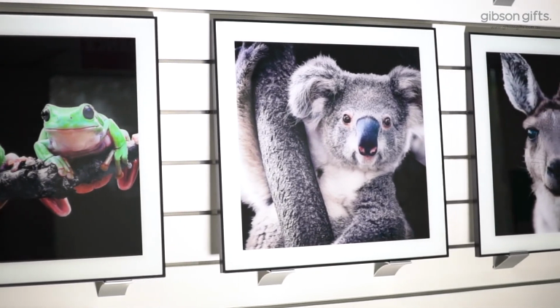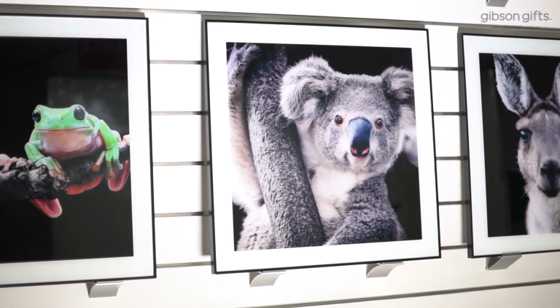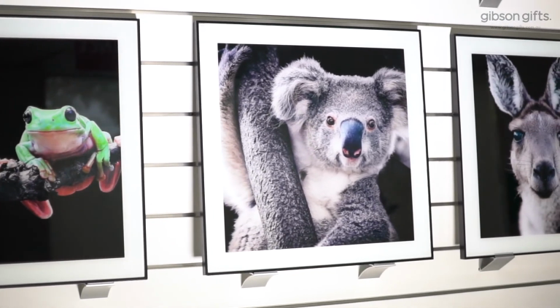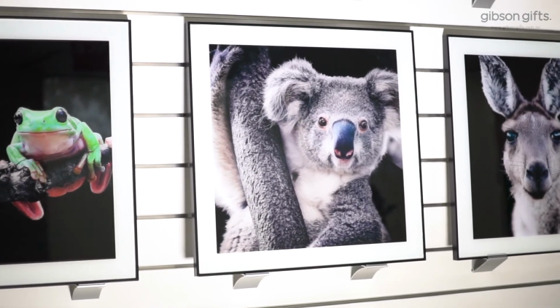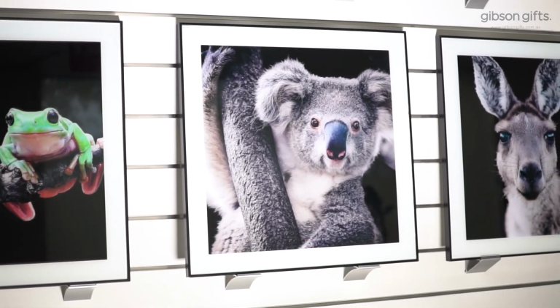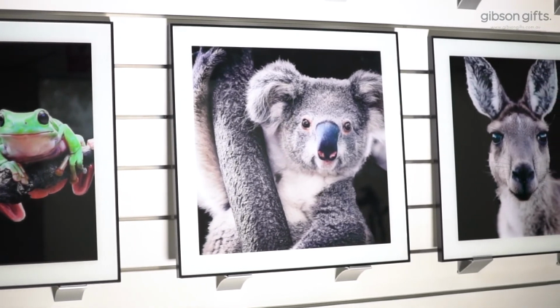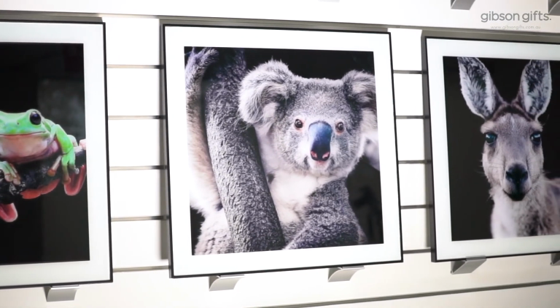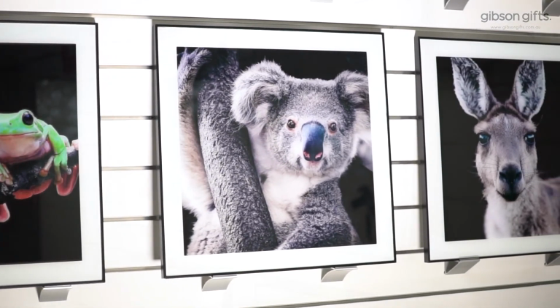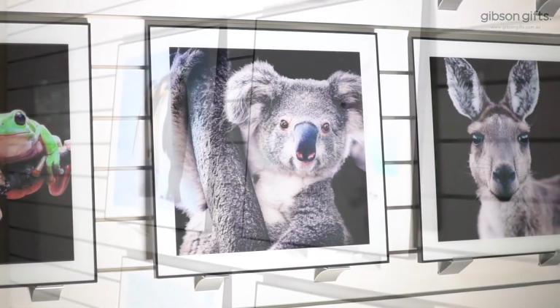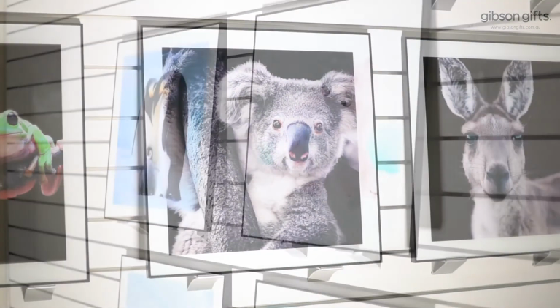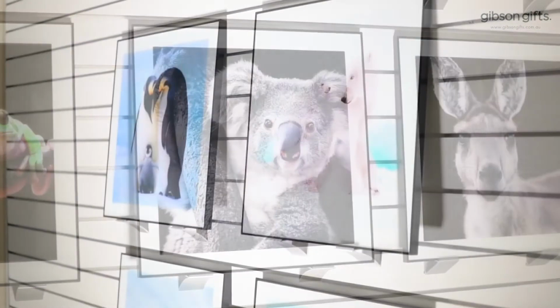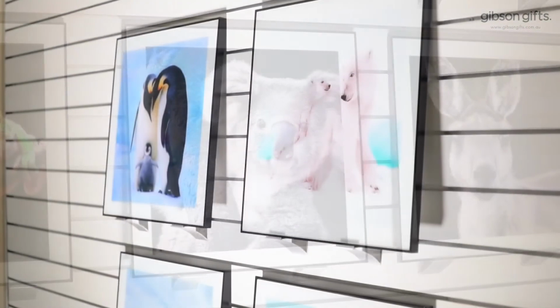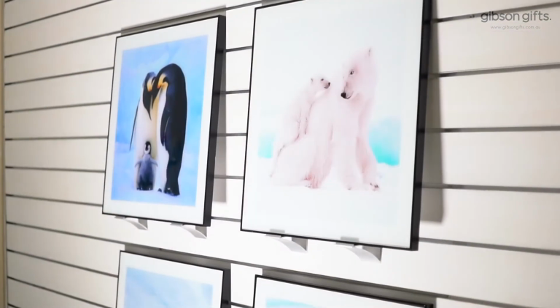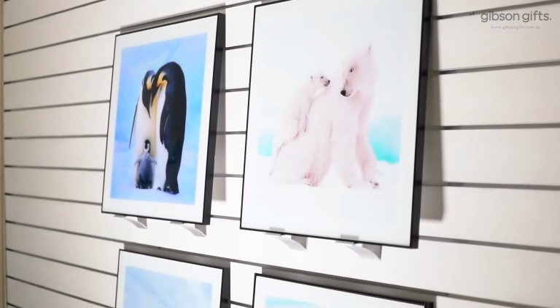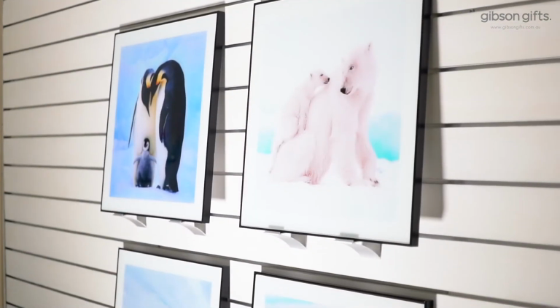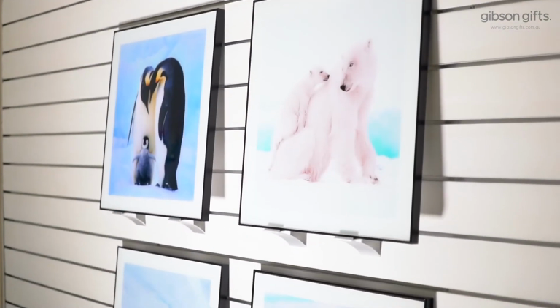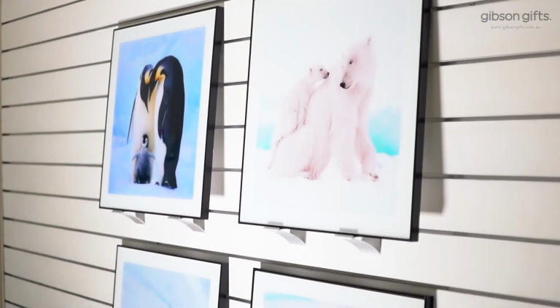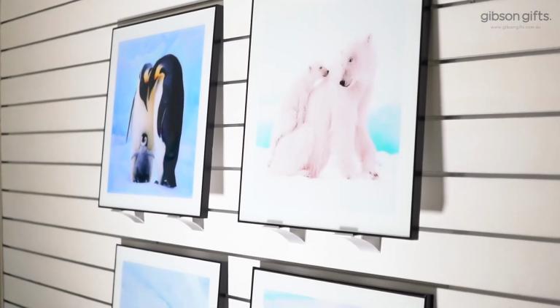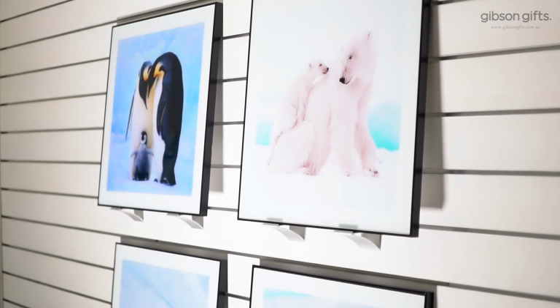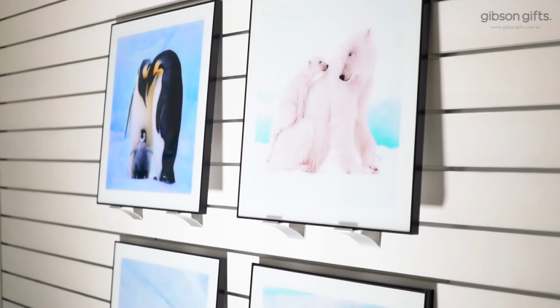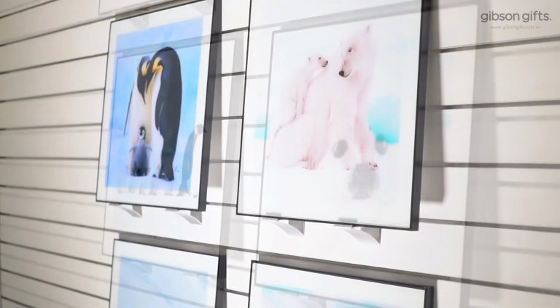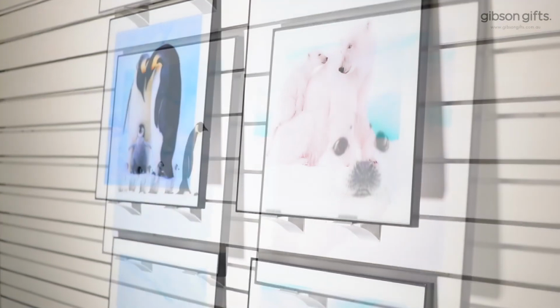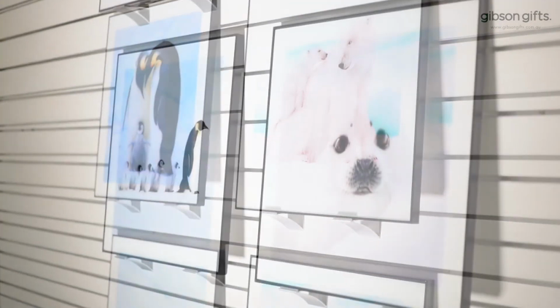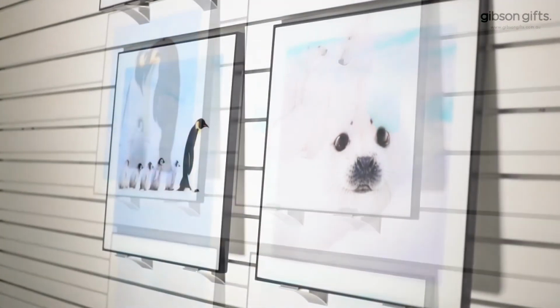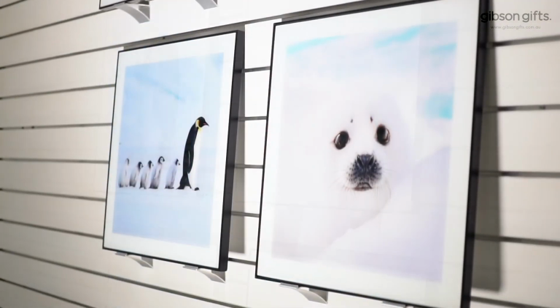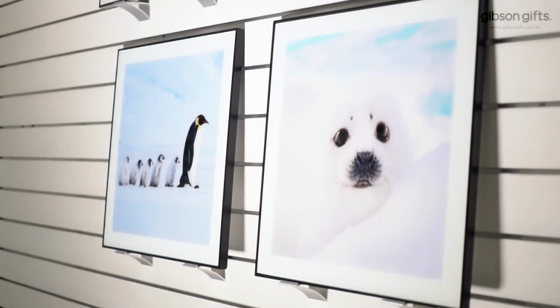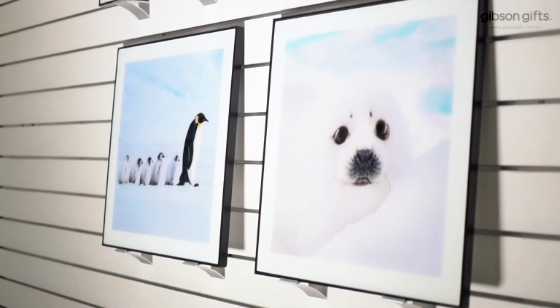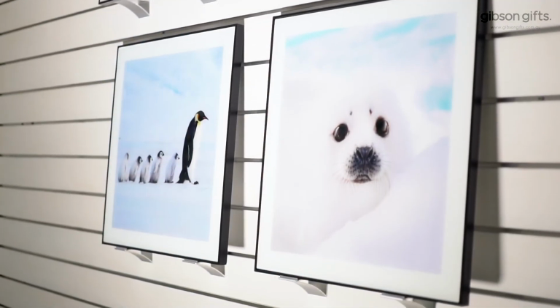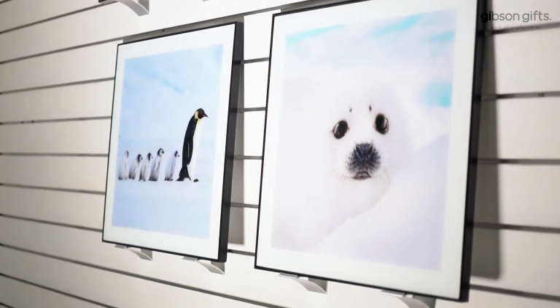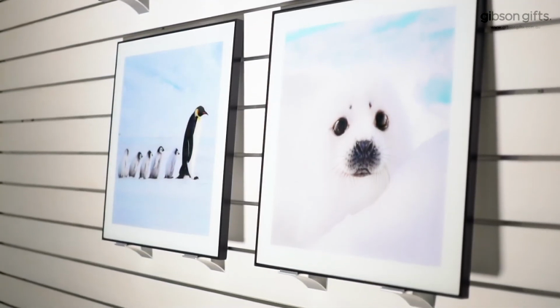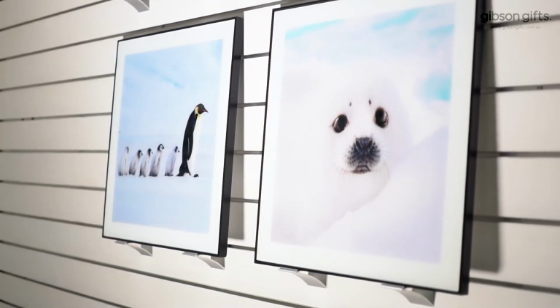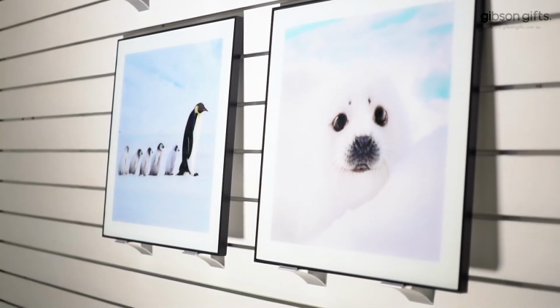With its vivid colours and alluring content, the Gibson Glass Art range is designed to make powerful statements and complement any decor.